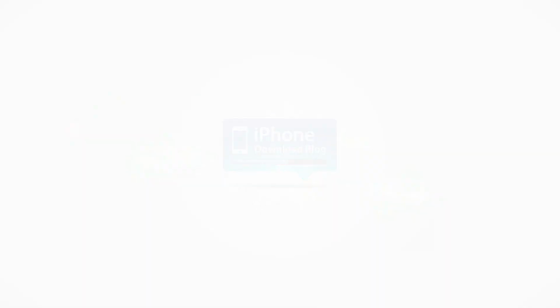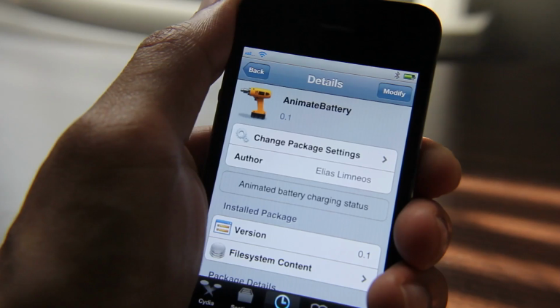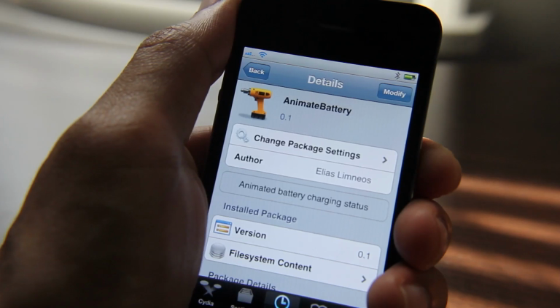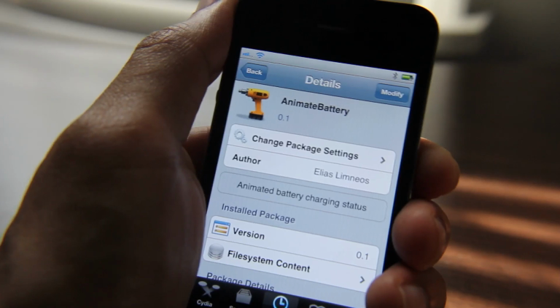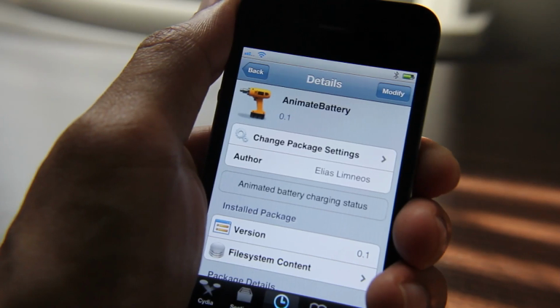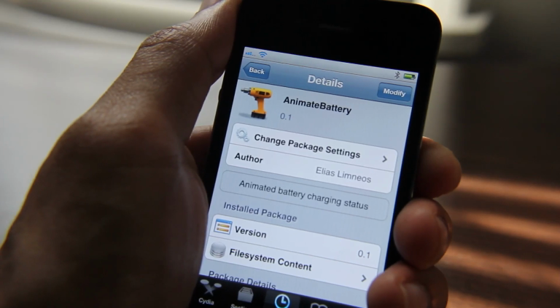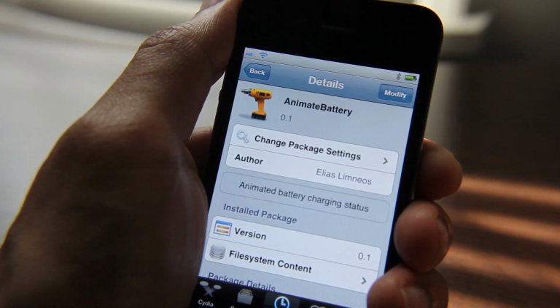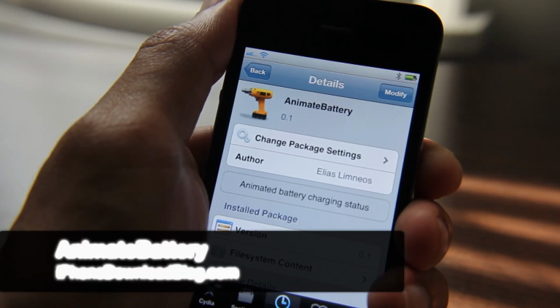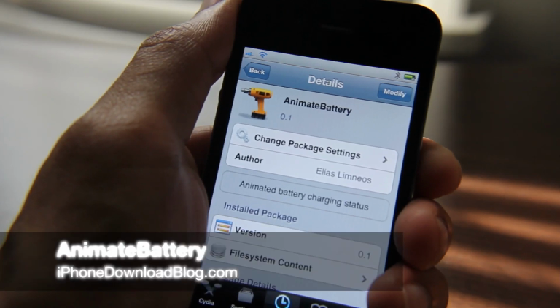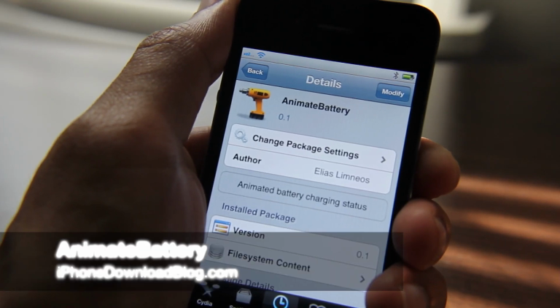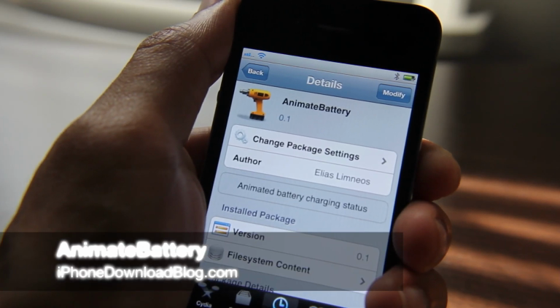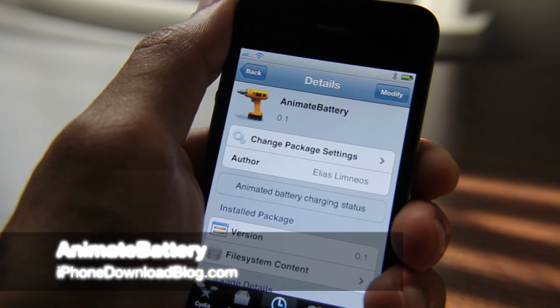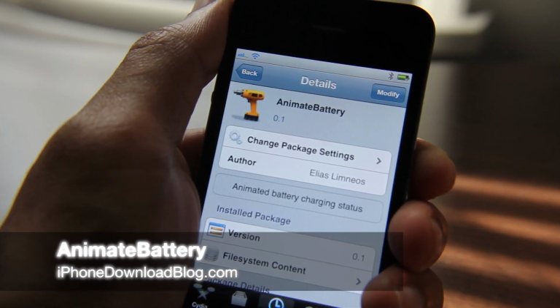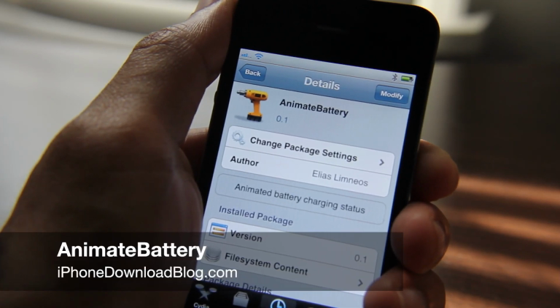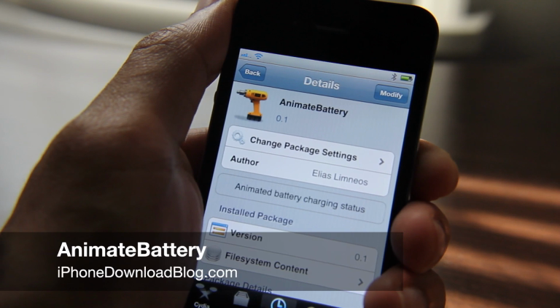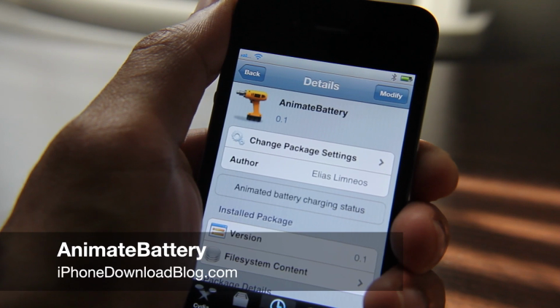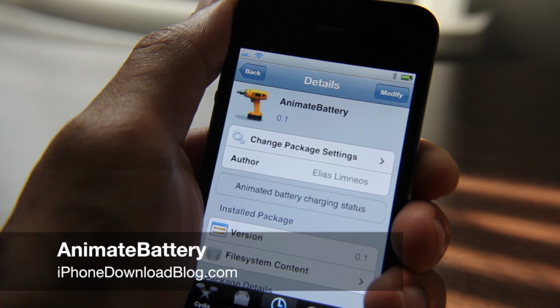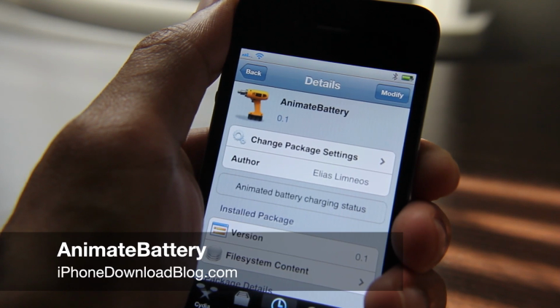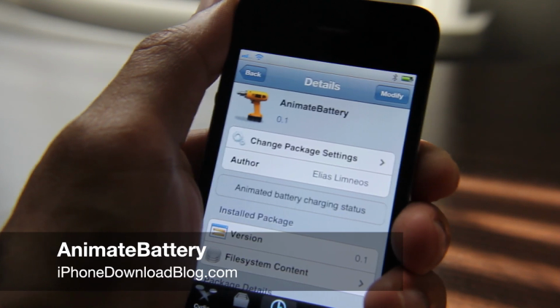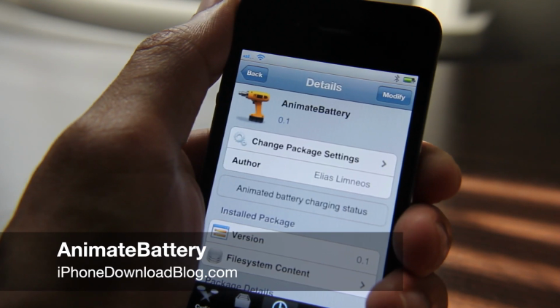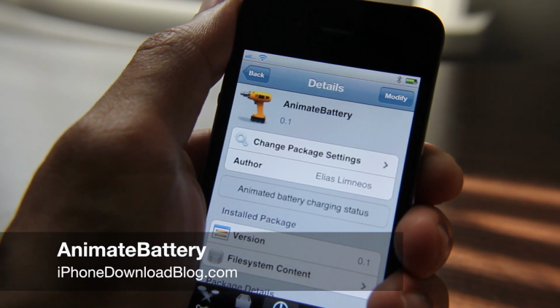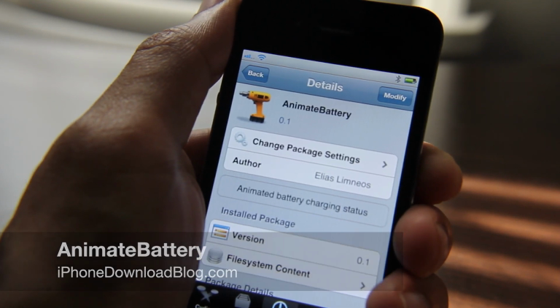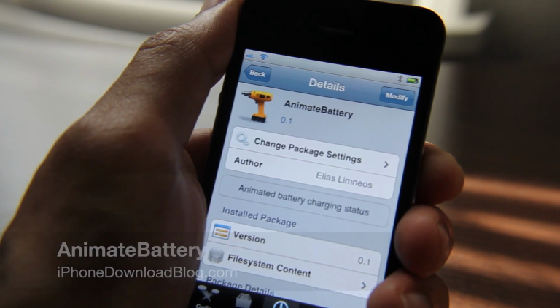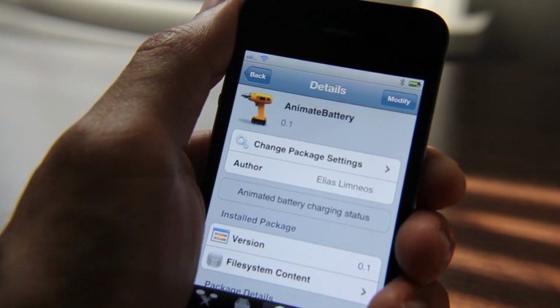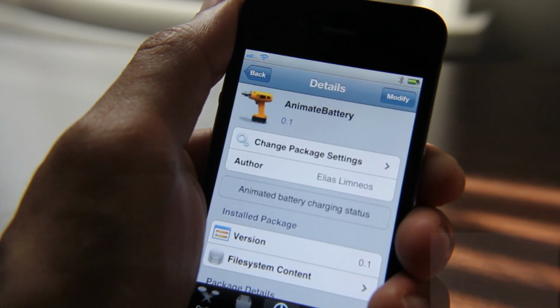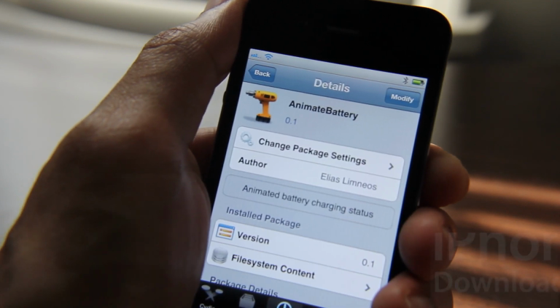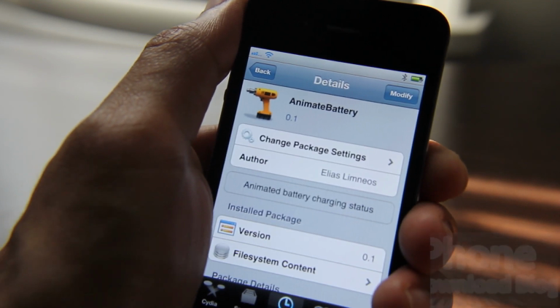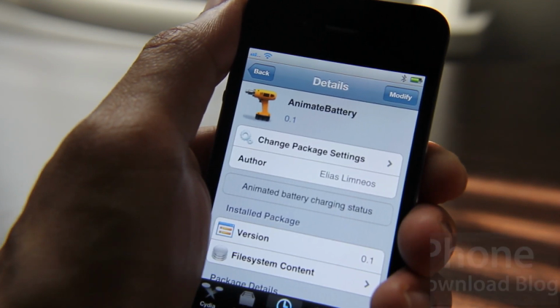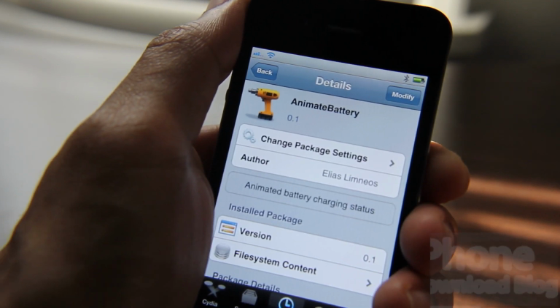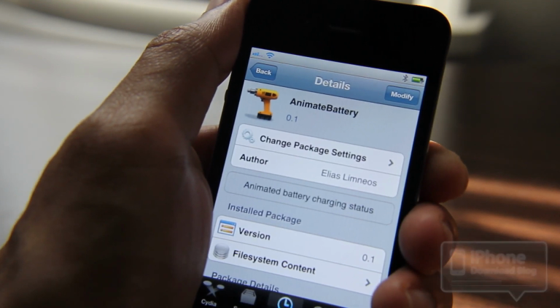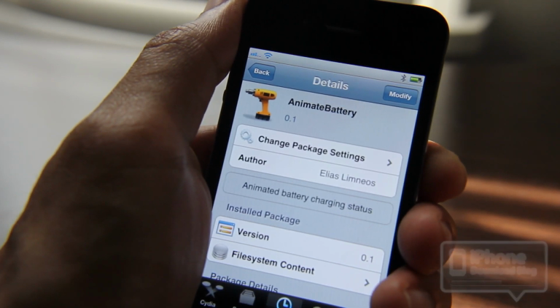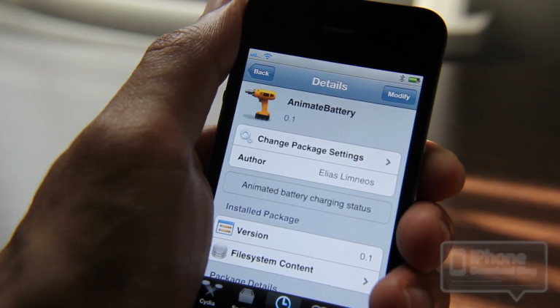Hi, my lovely viewers. This is Jeff with iPhone Download Blog, bringing you another Tweak Week tweak. It is Animated Battery.